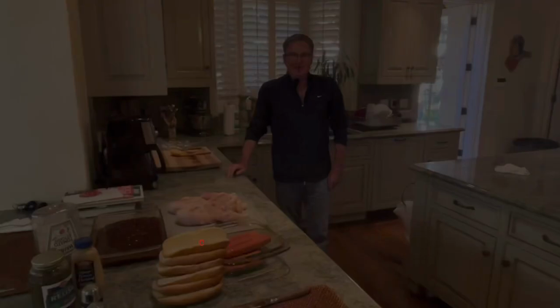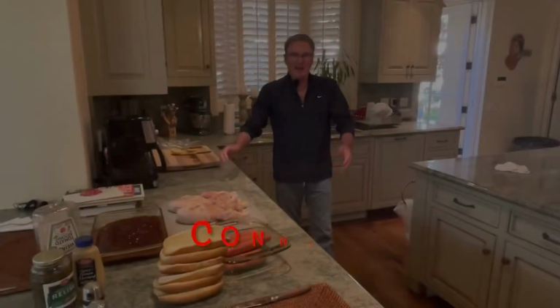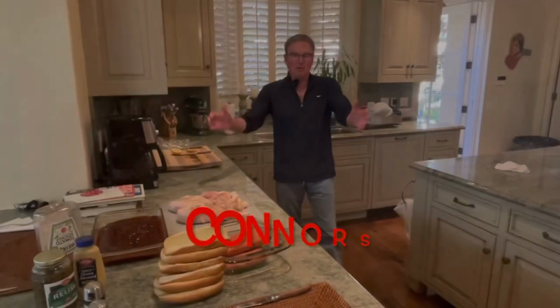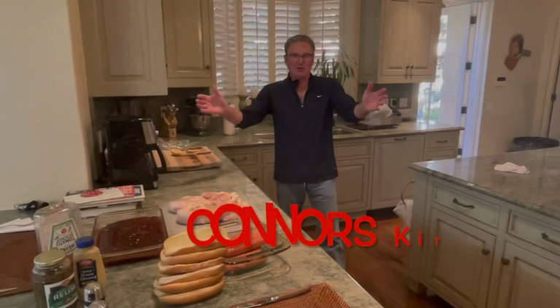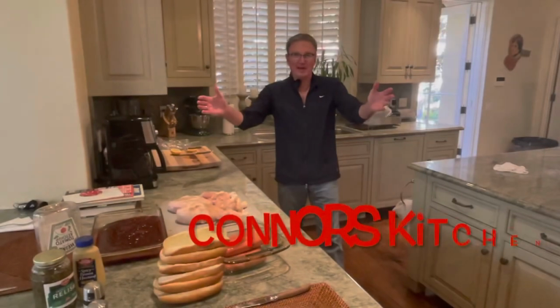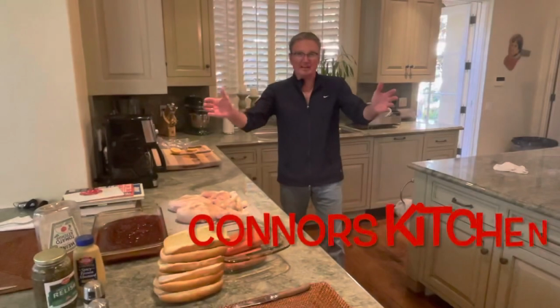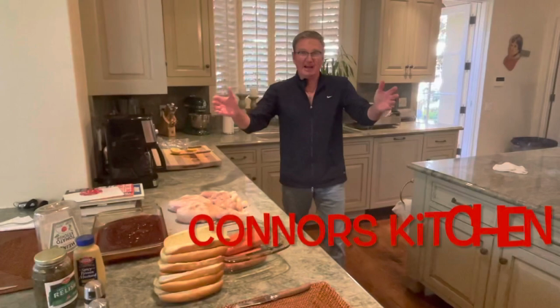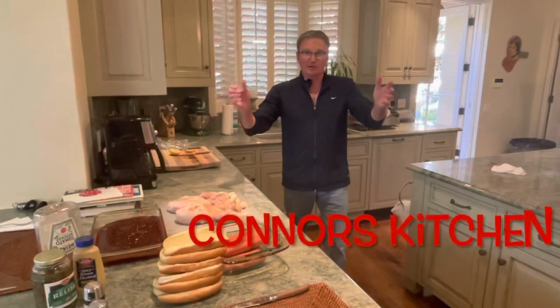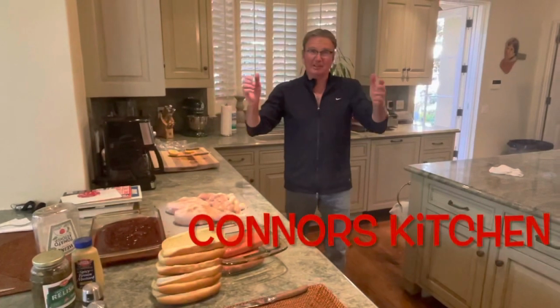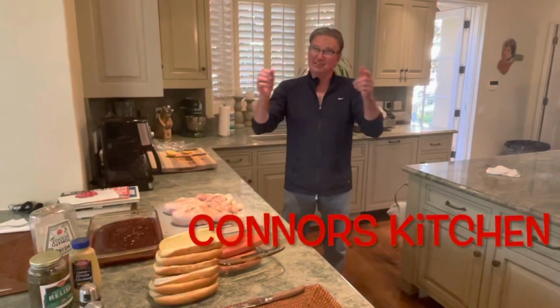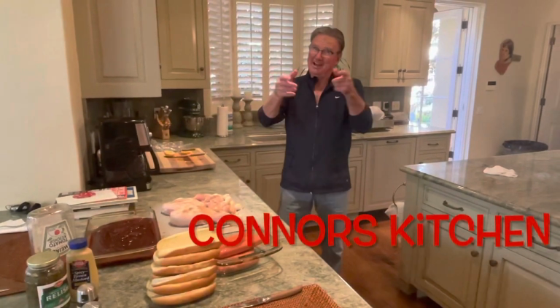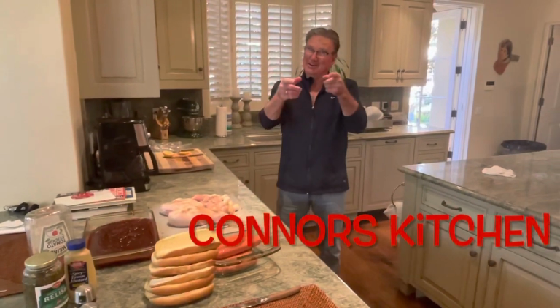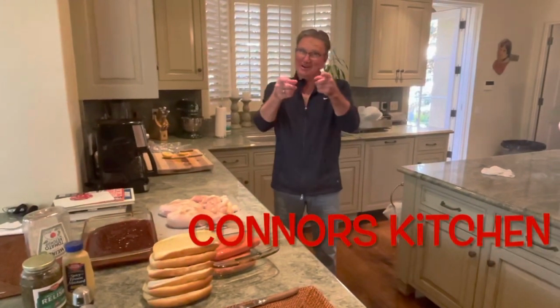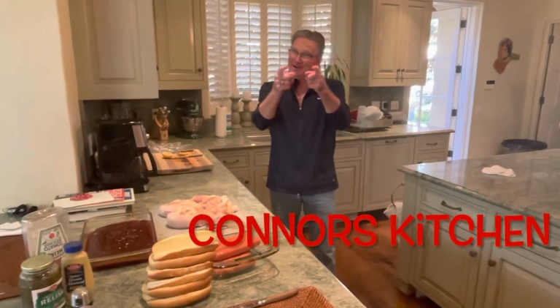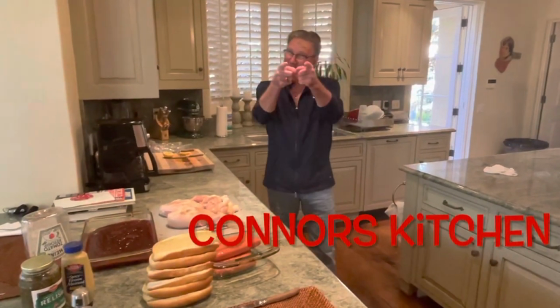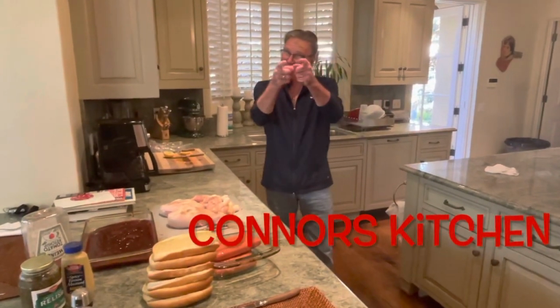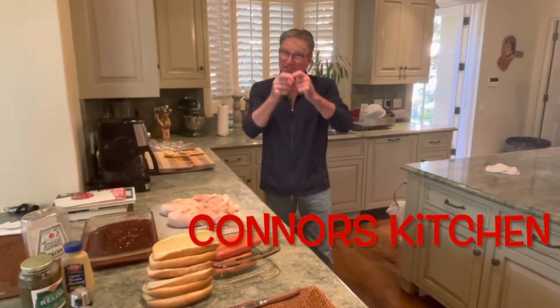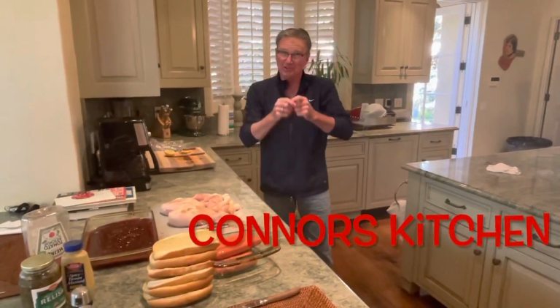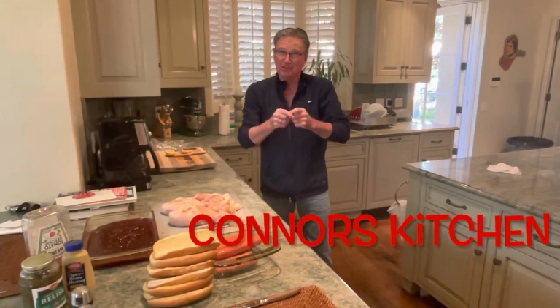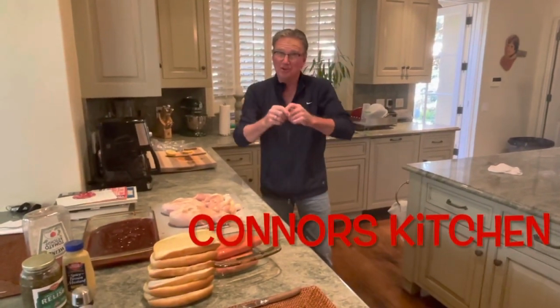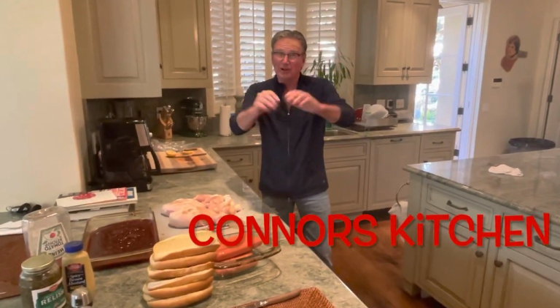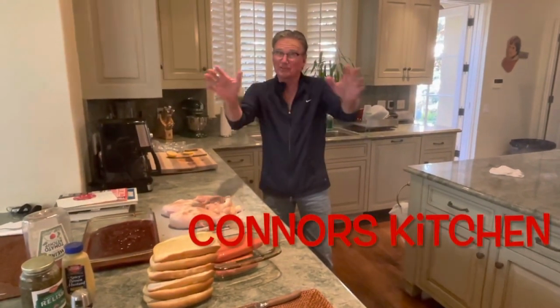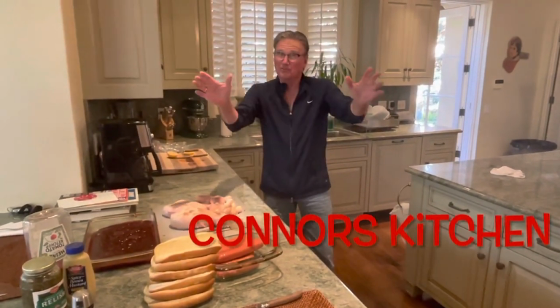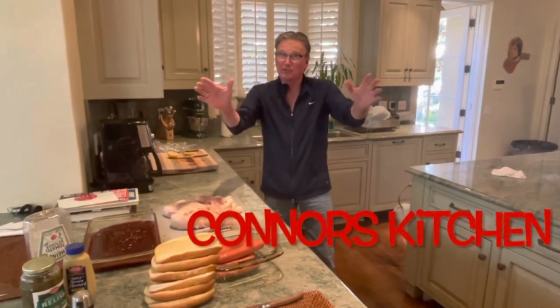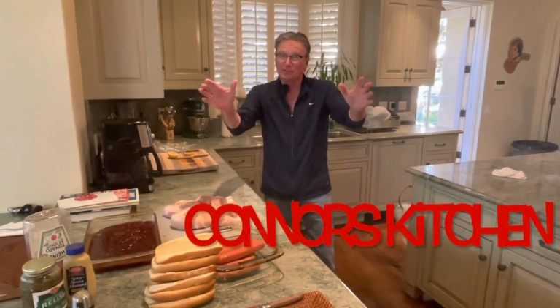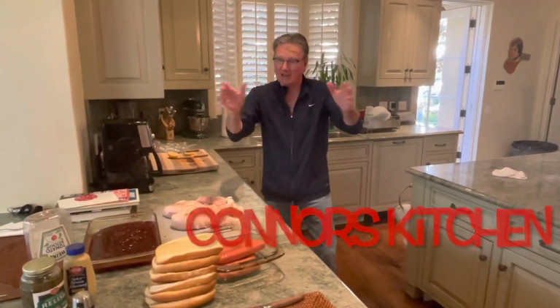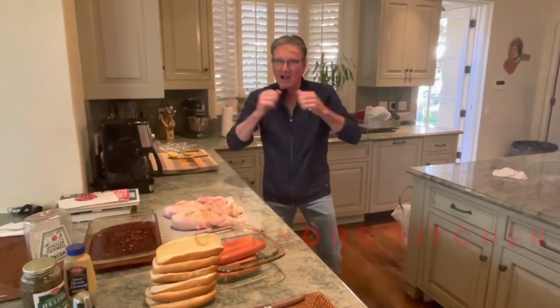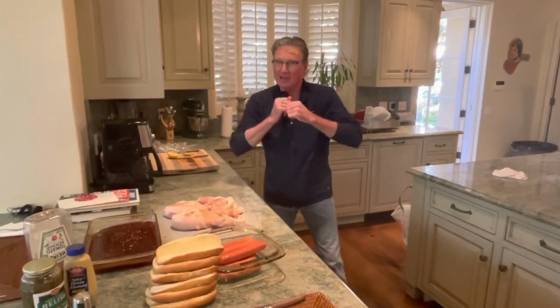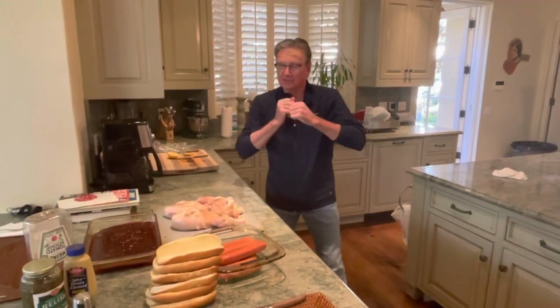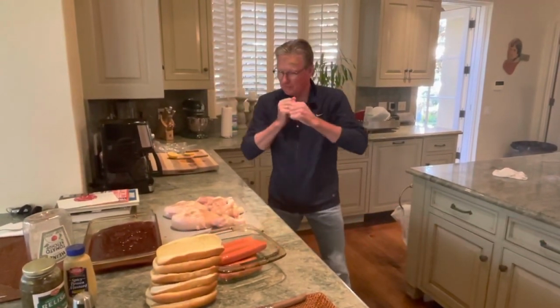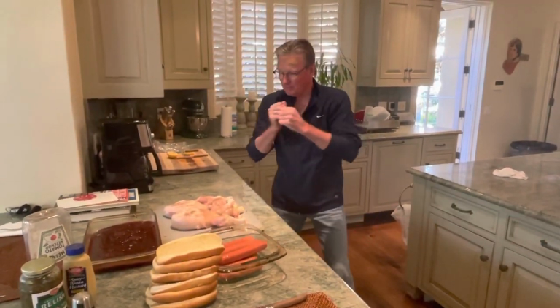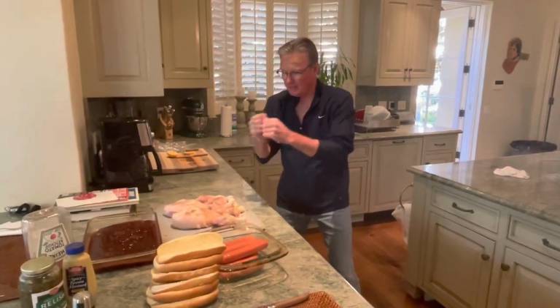Hey, welcome back to Conner's Kitchen. I know I miss you too, but it's the 4th of July — it's the greatest.